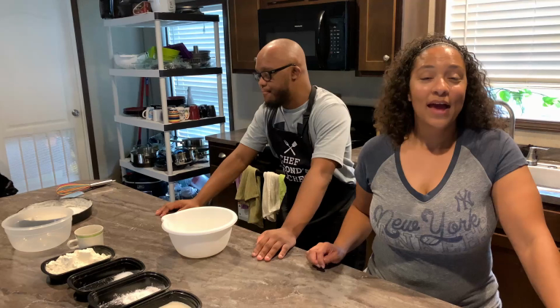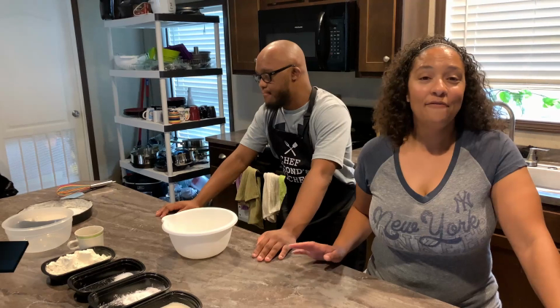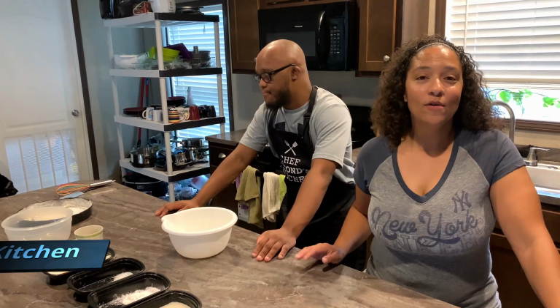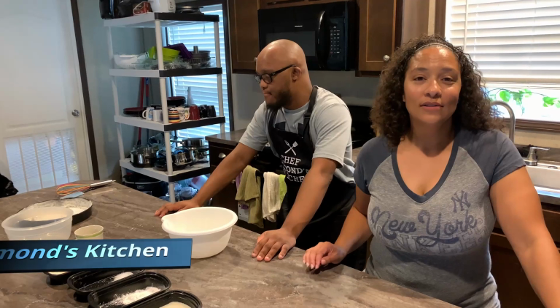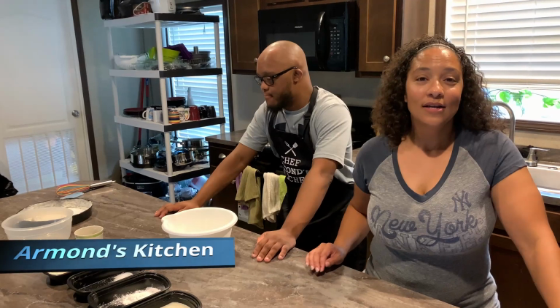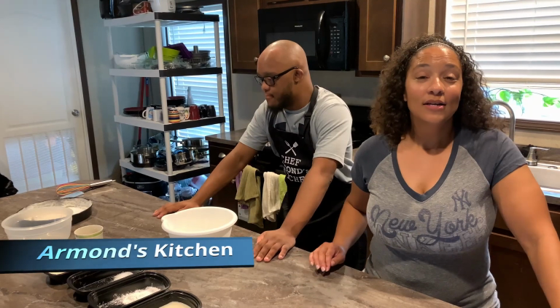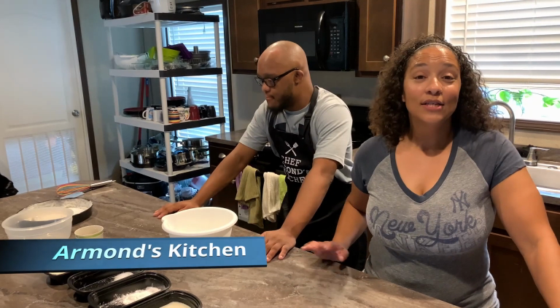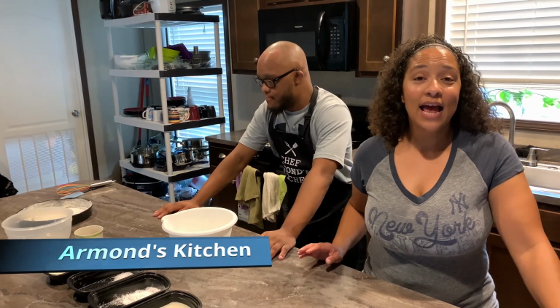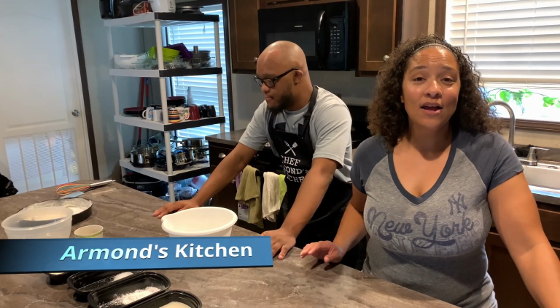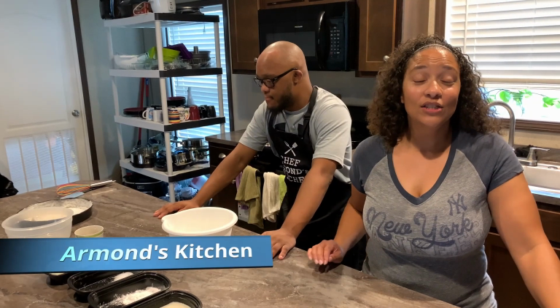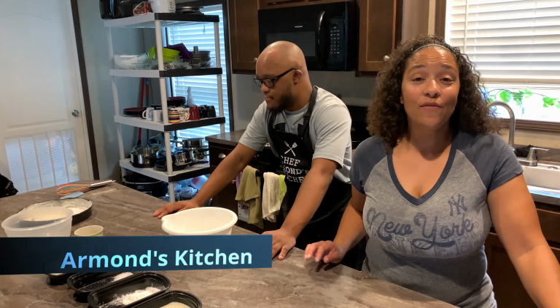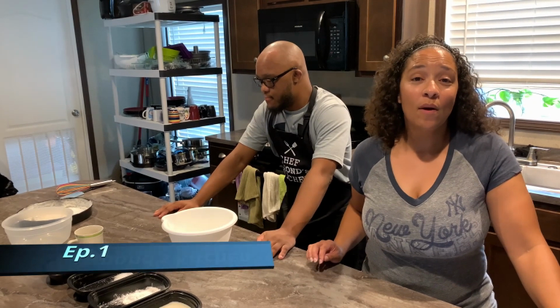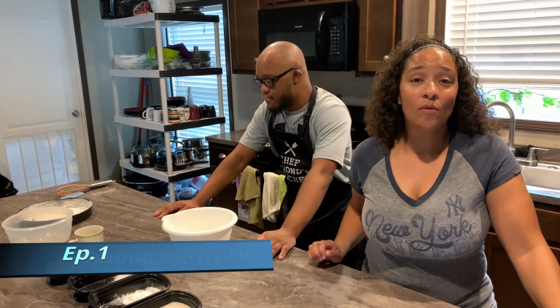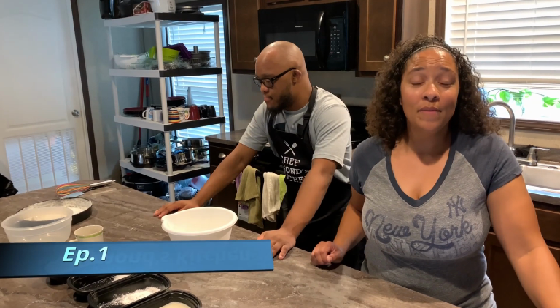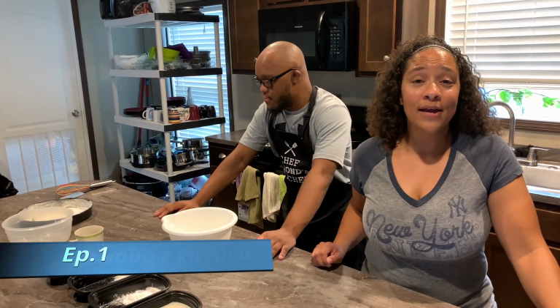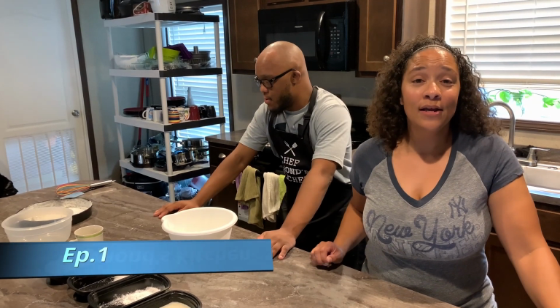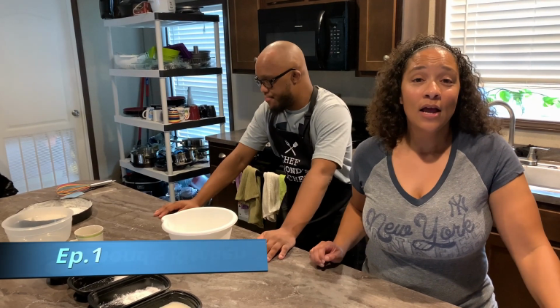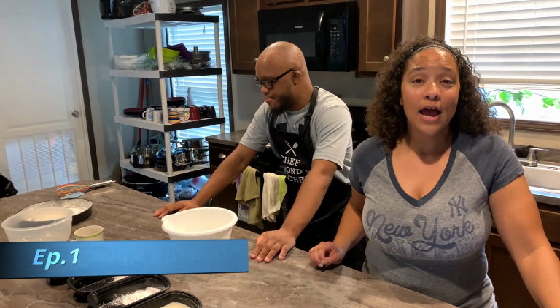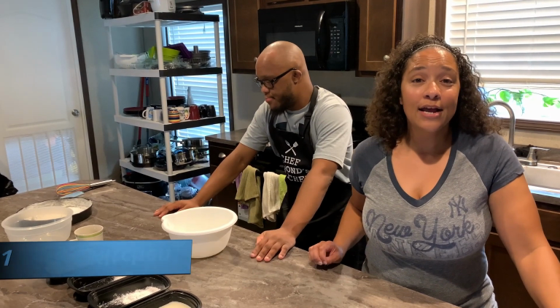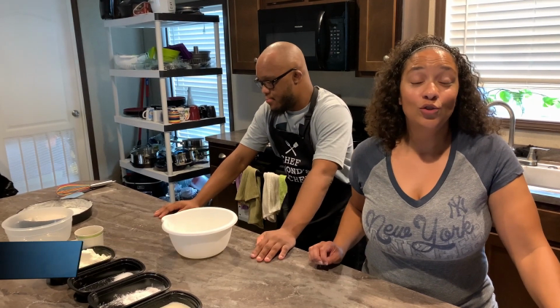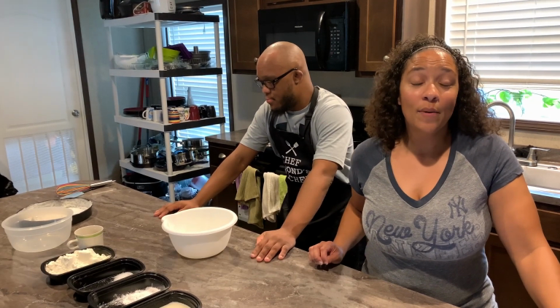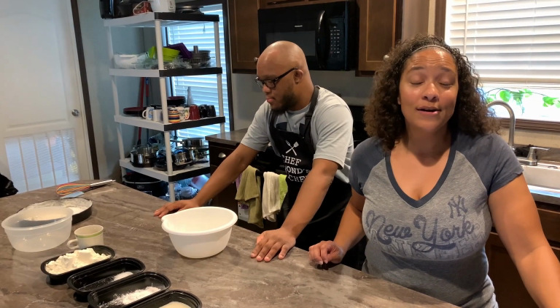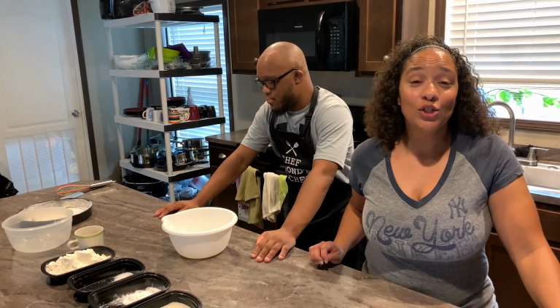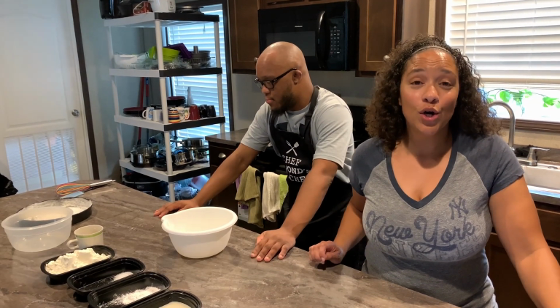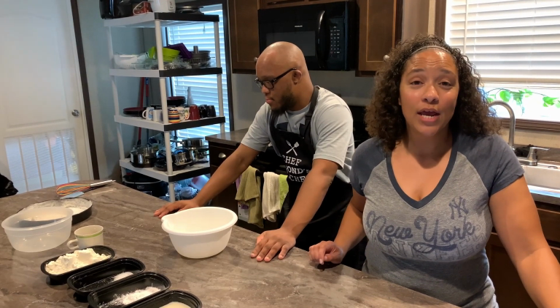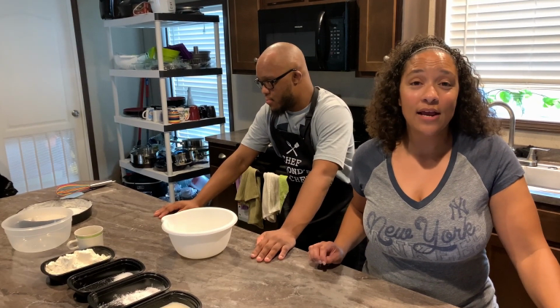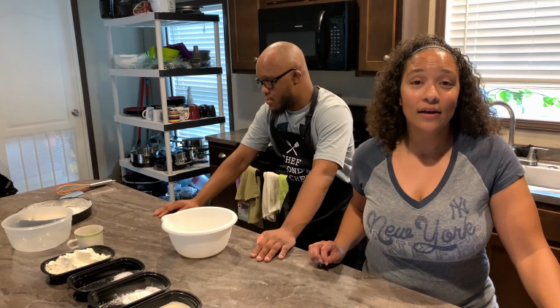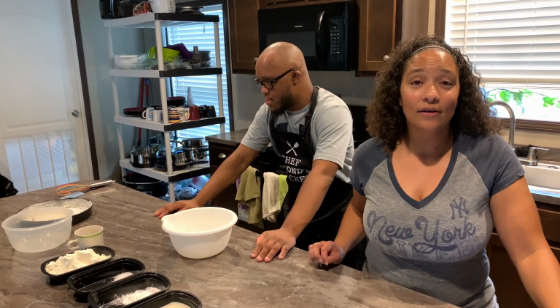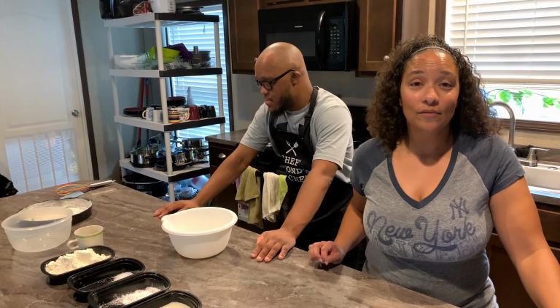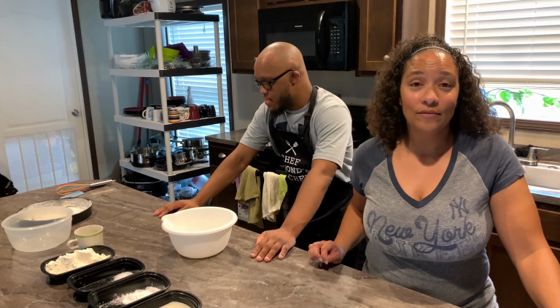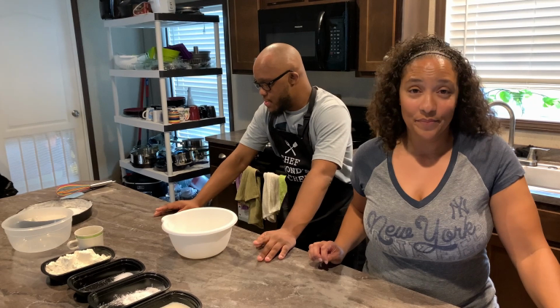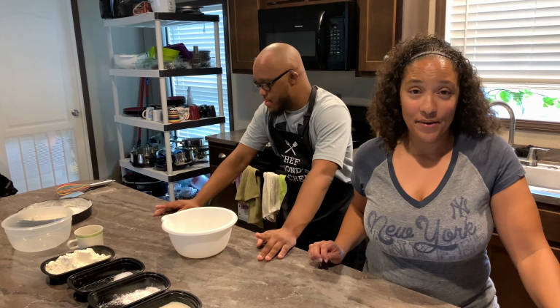Hey folks, today Chef Armand will be making a strawberry shortcake recipe.